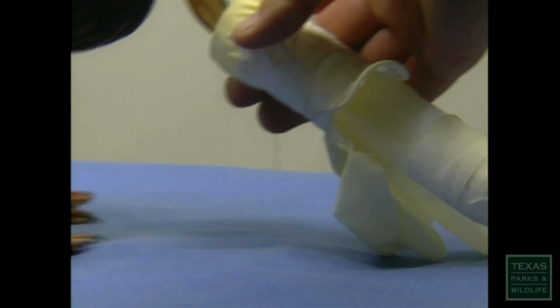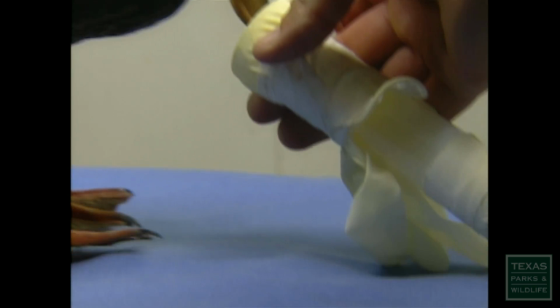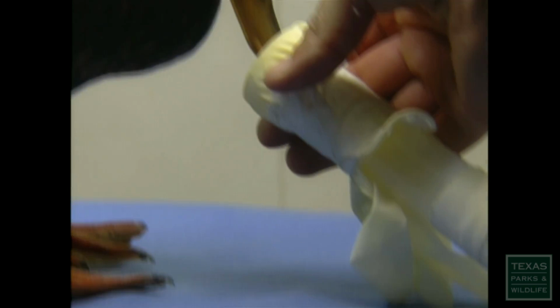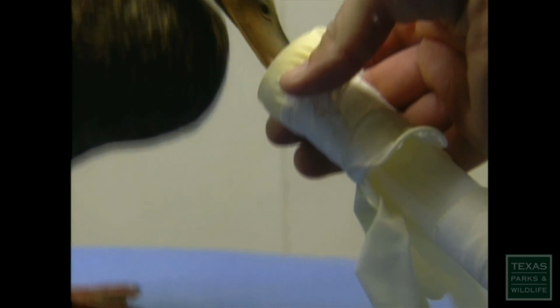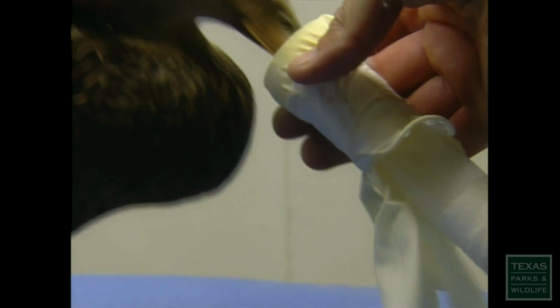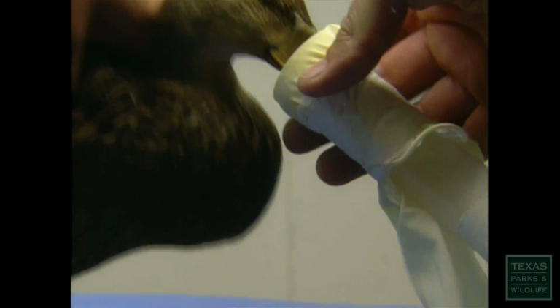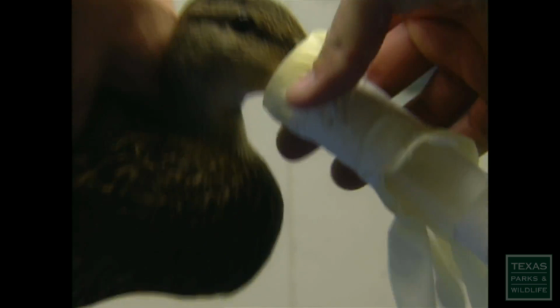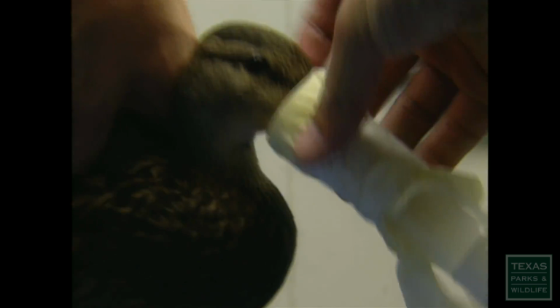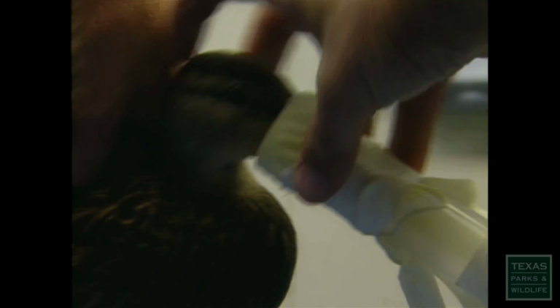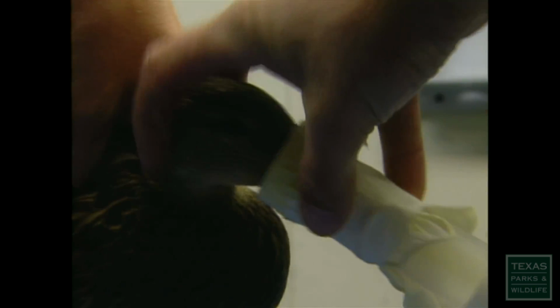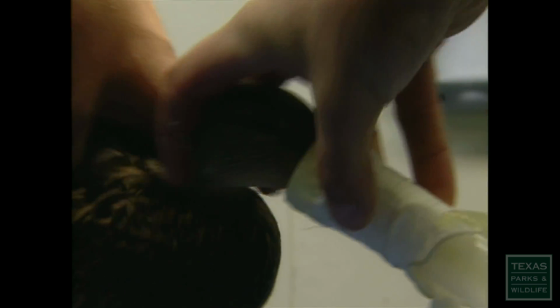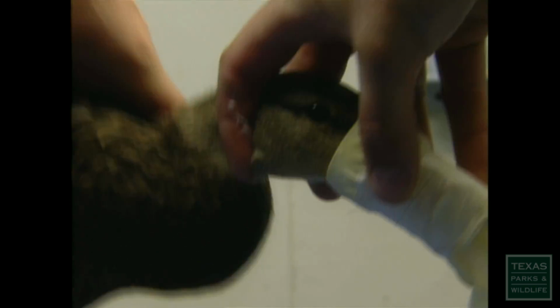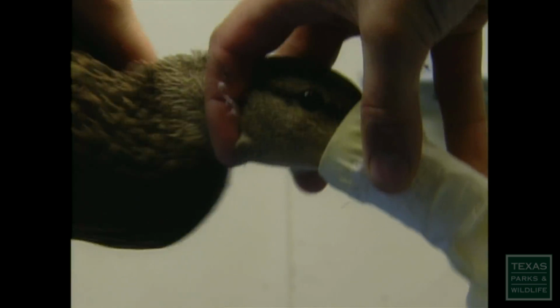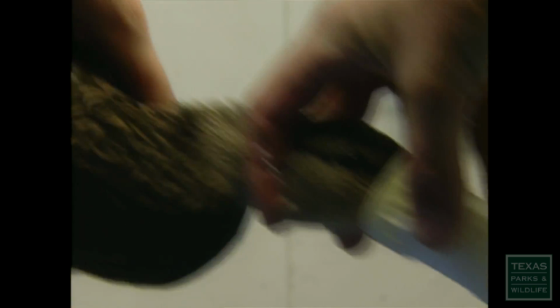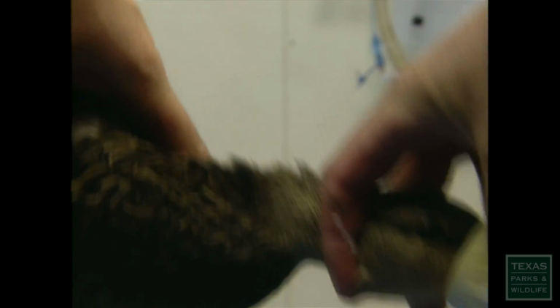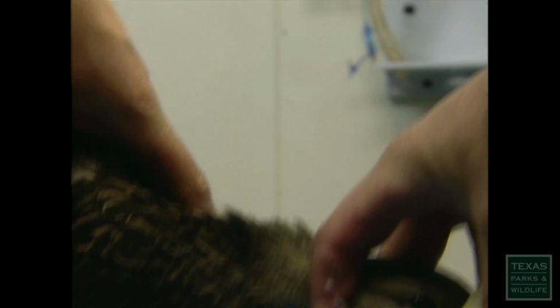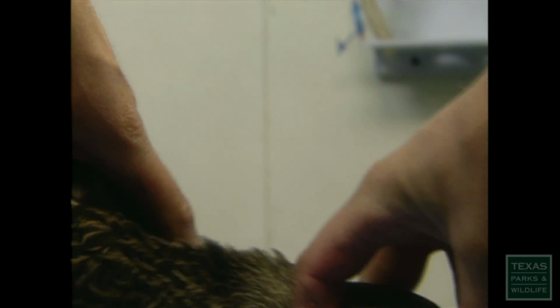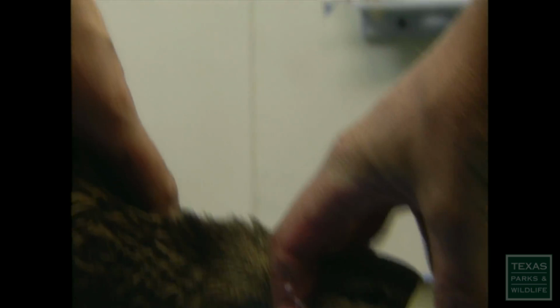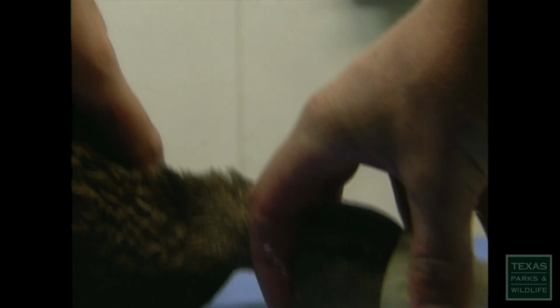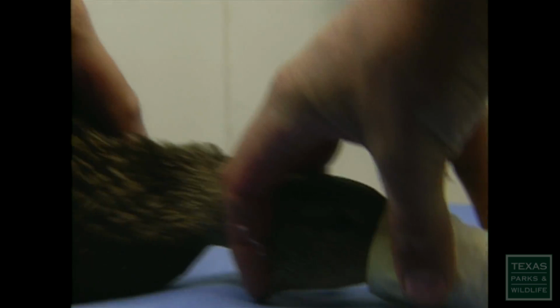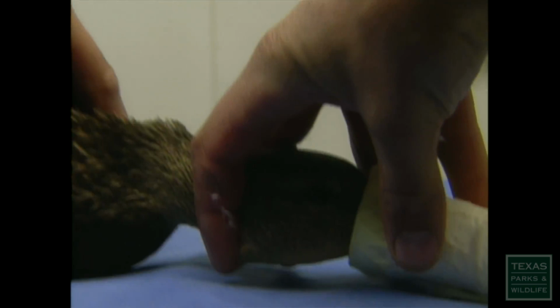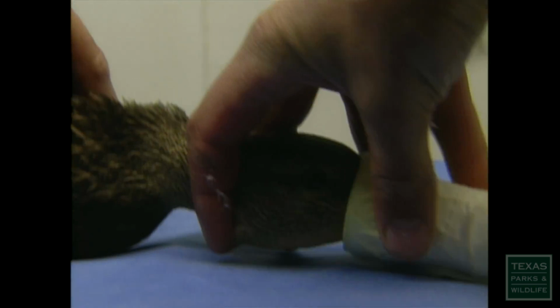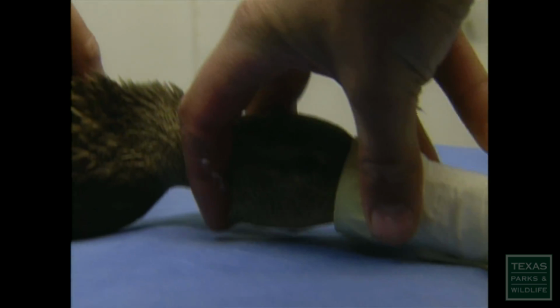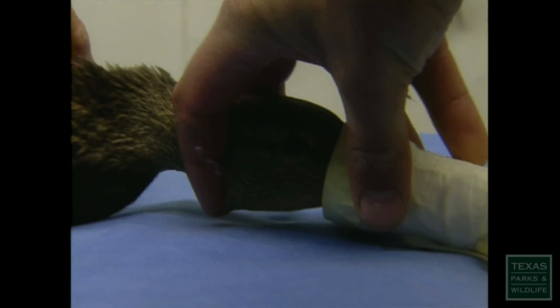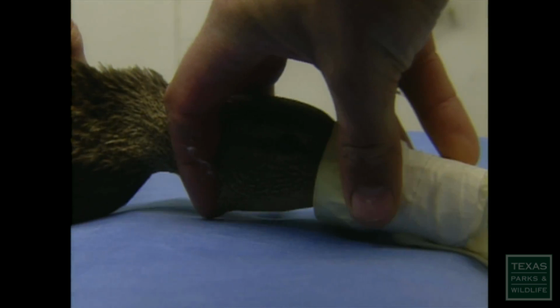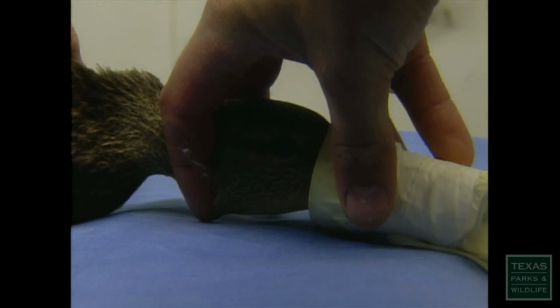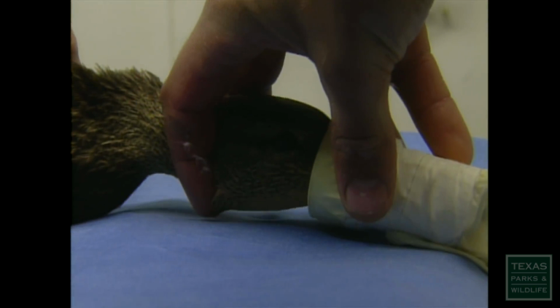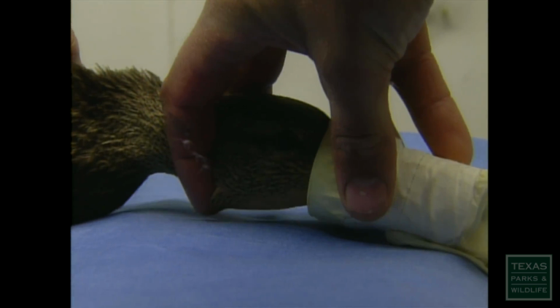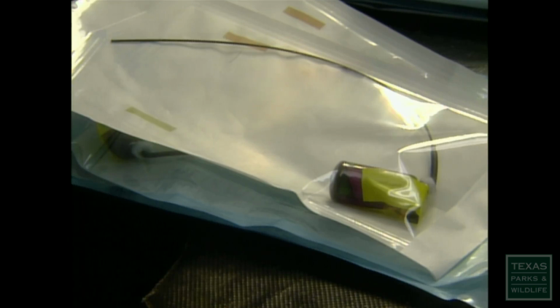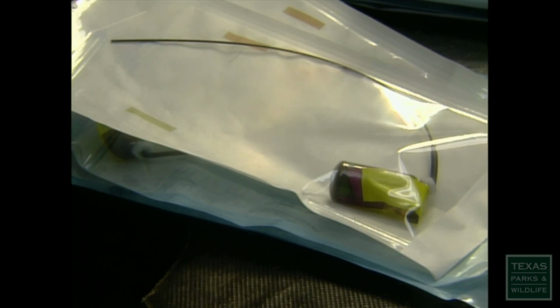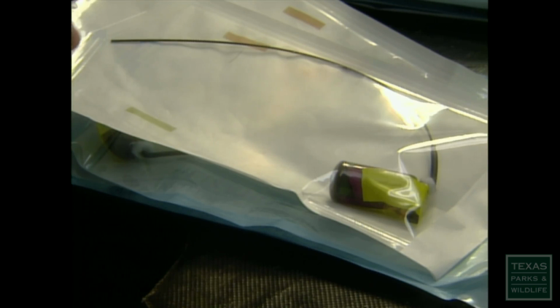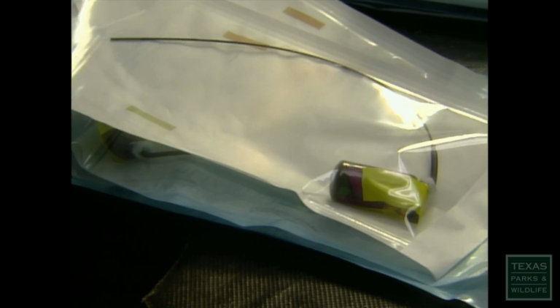The hens are given anesthesia, and then a veterinarian surgically implants the transmitters.